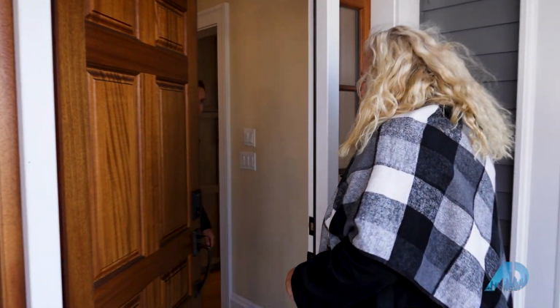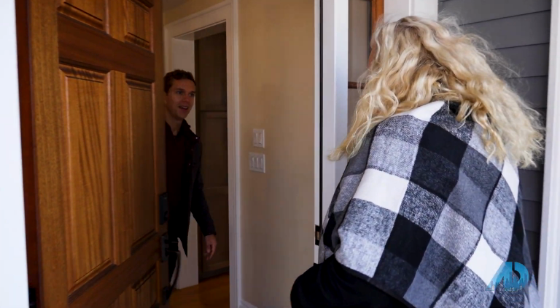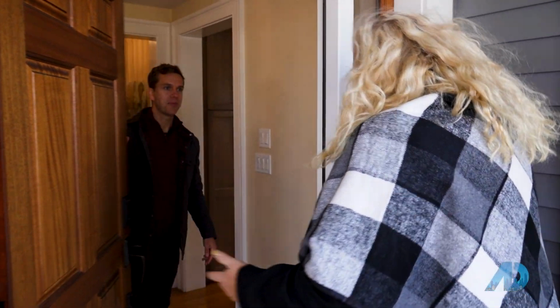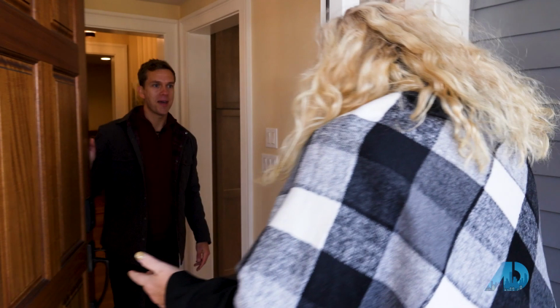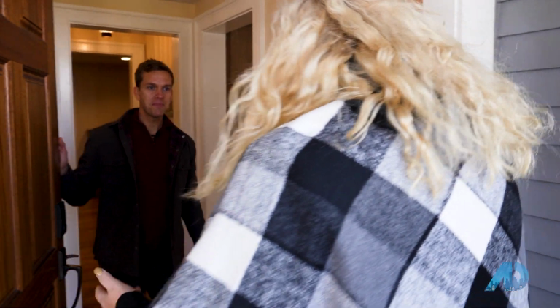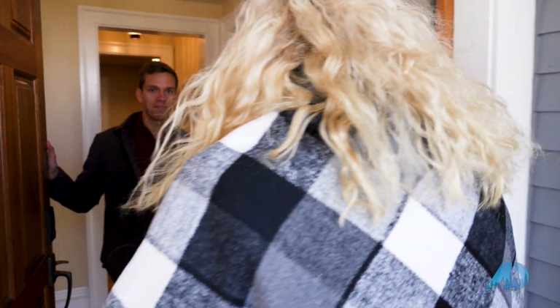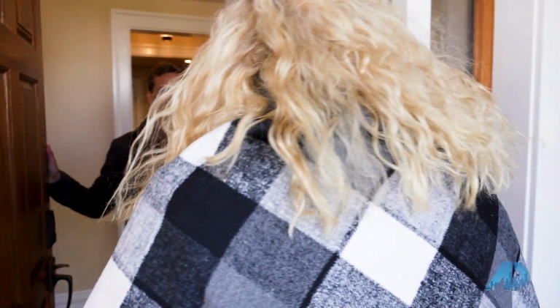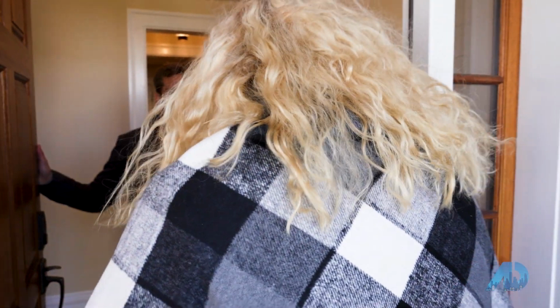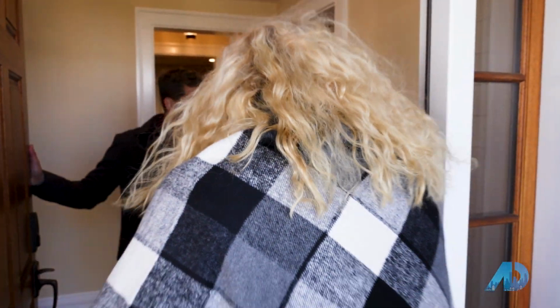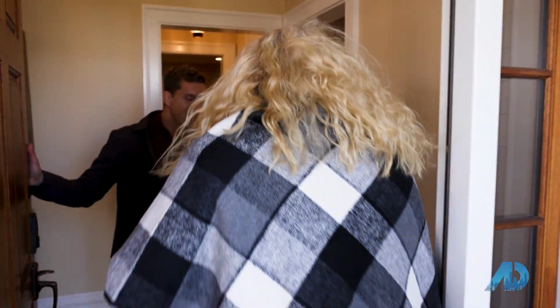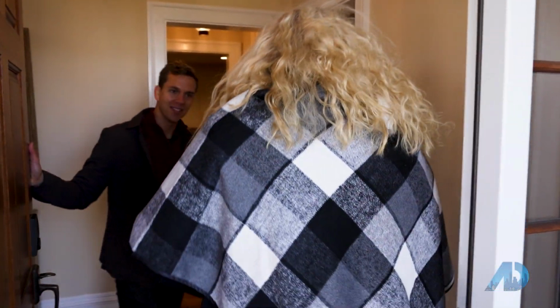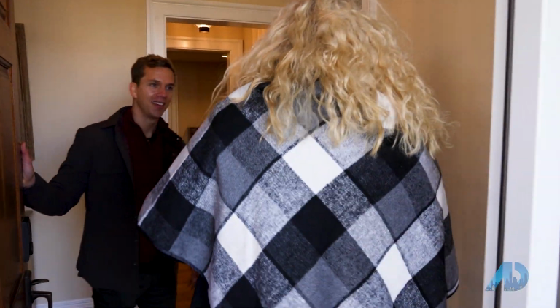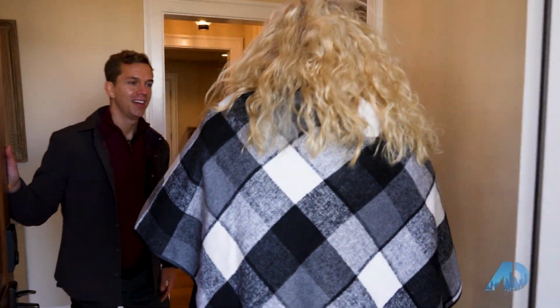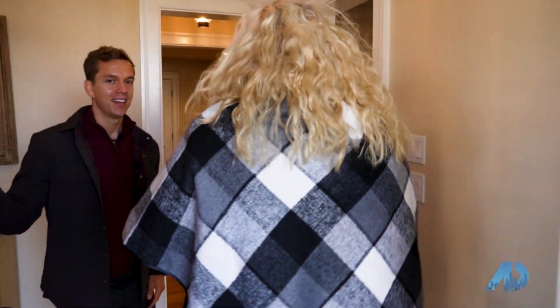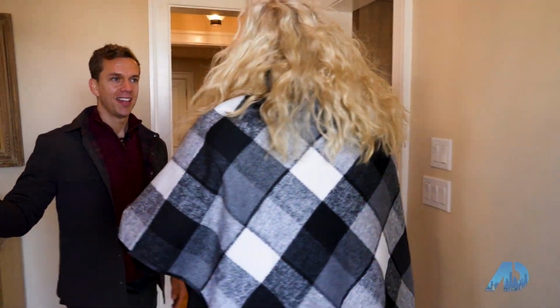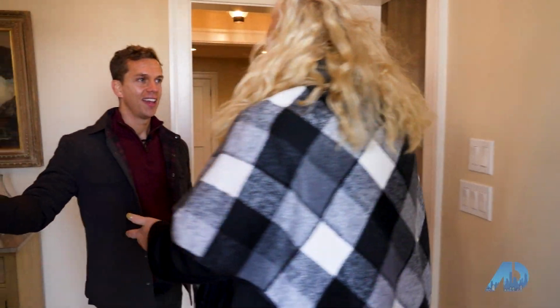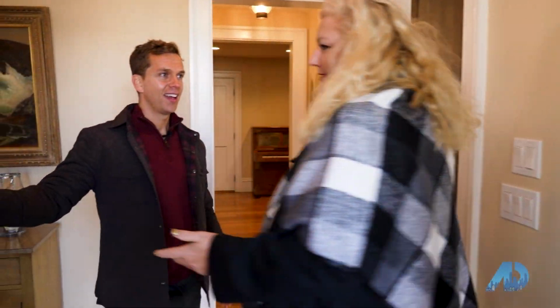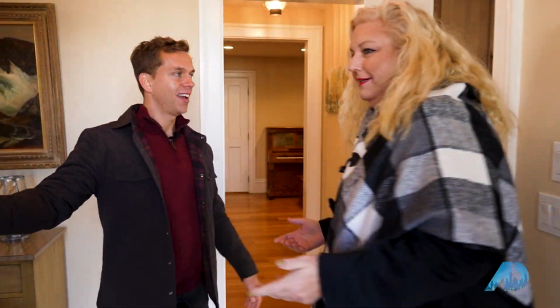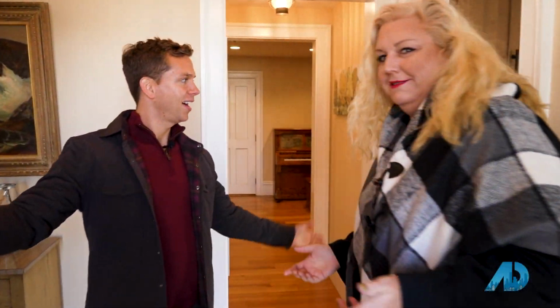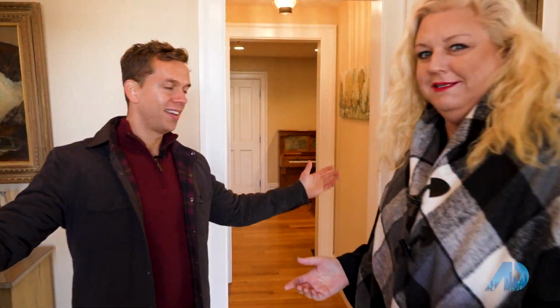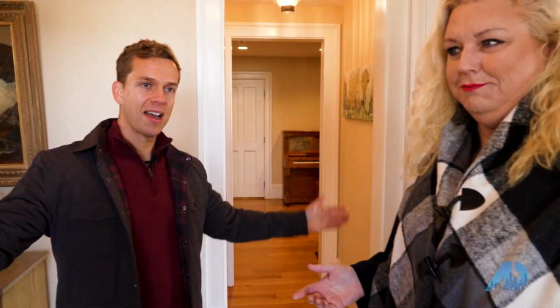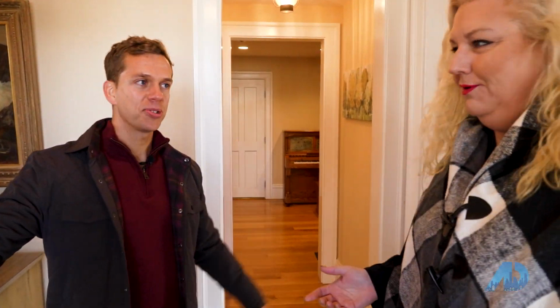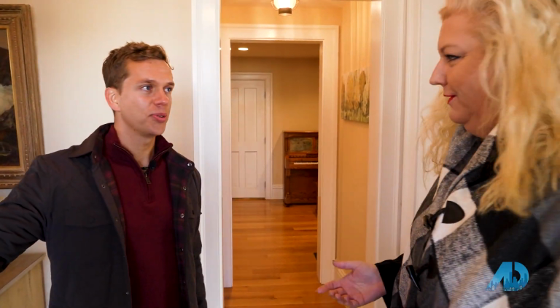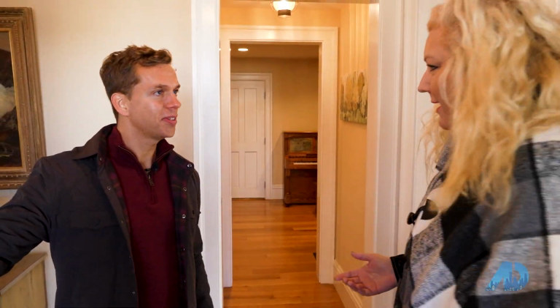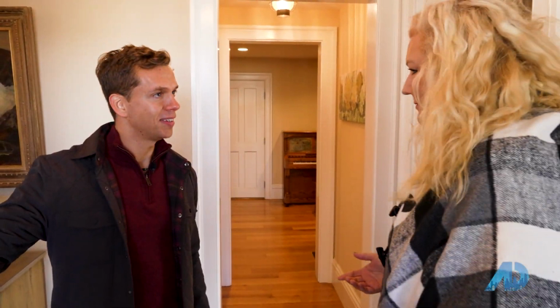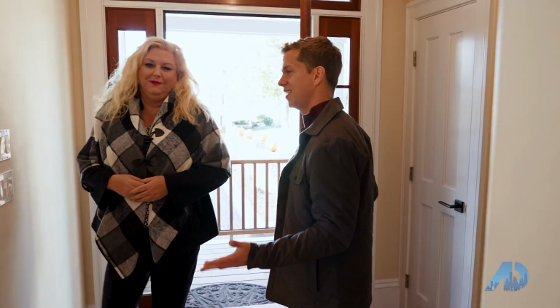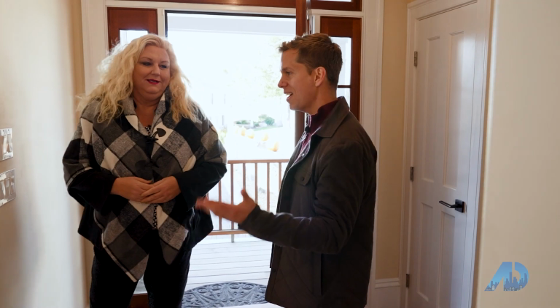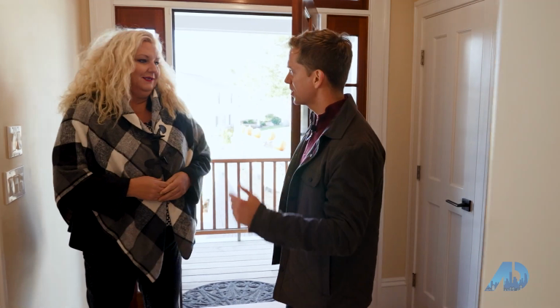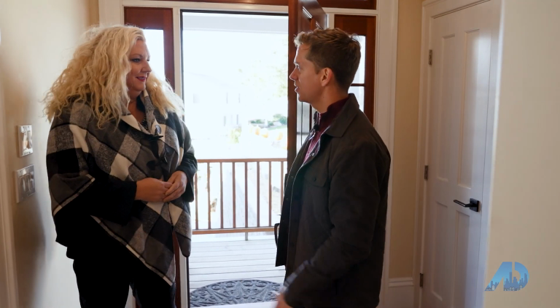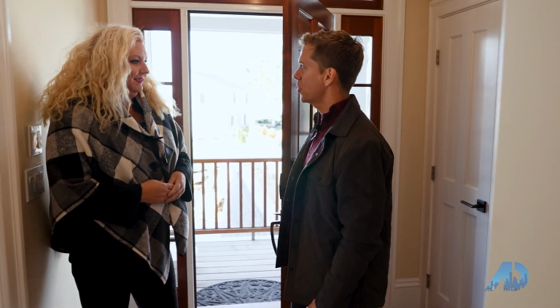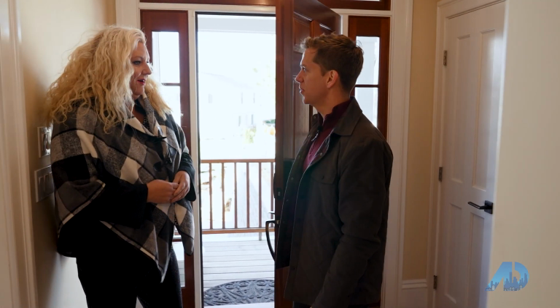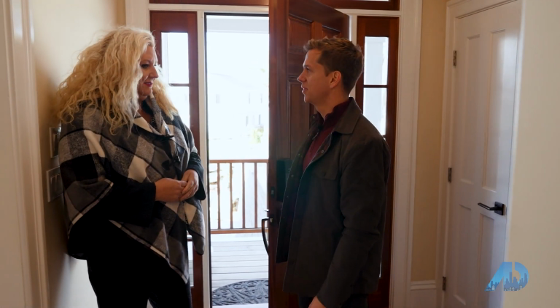Hey Josh, how are you? I'm good. Thanks for letting us in here to see this beautiful house. Yeah, we're excited to show you. Awesome.